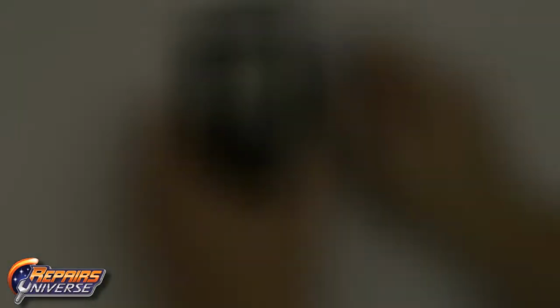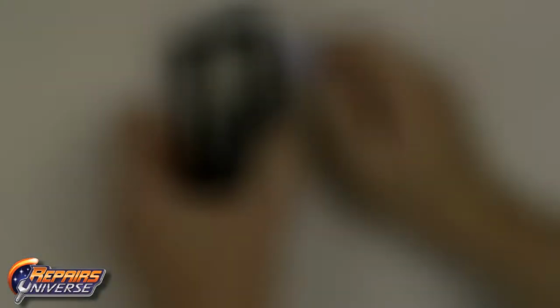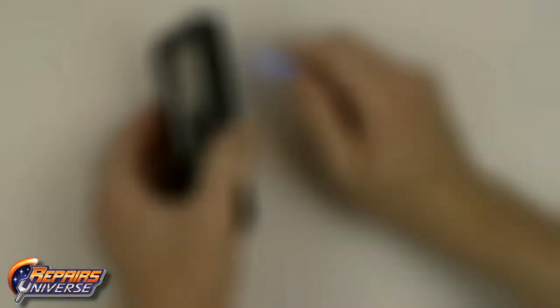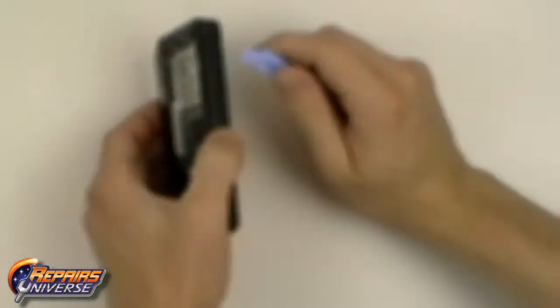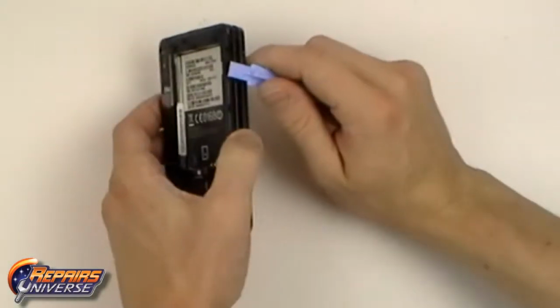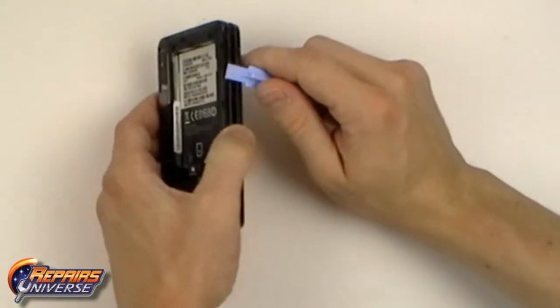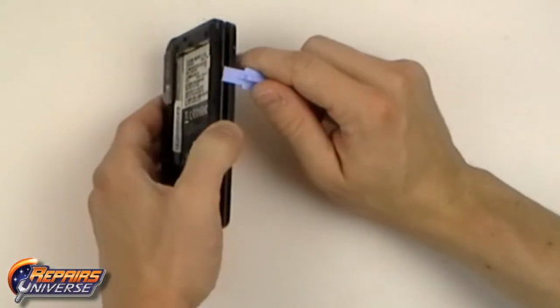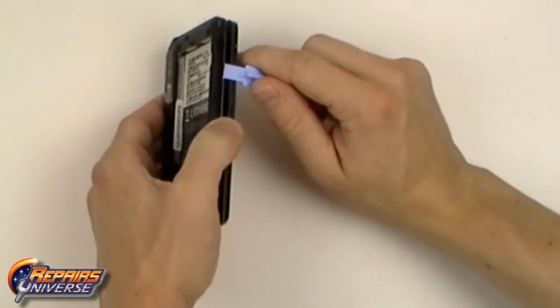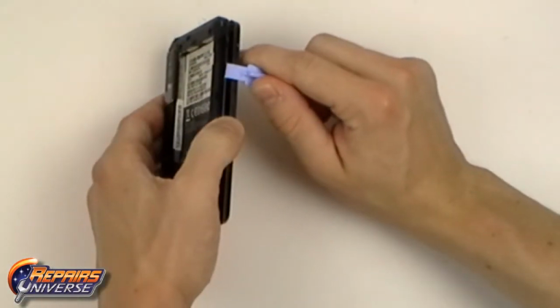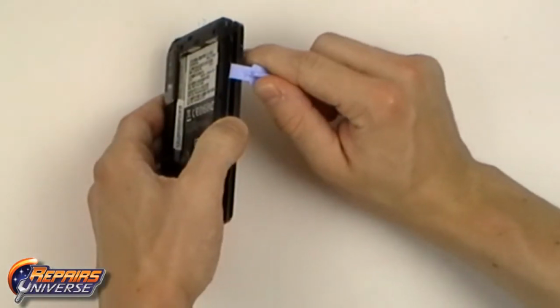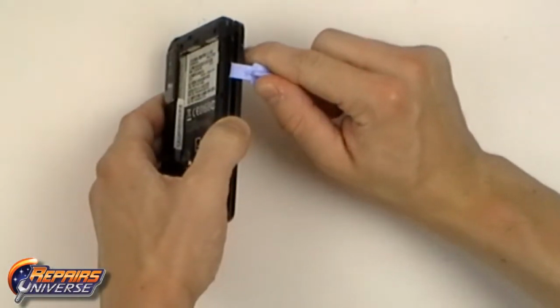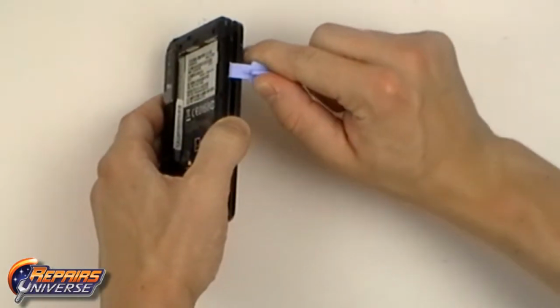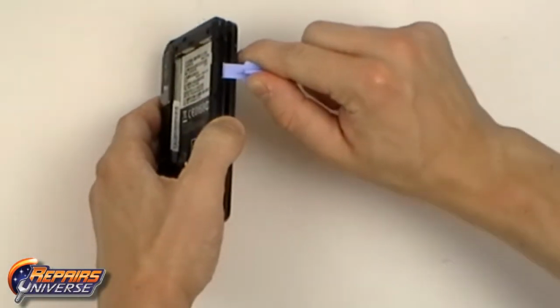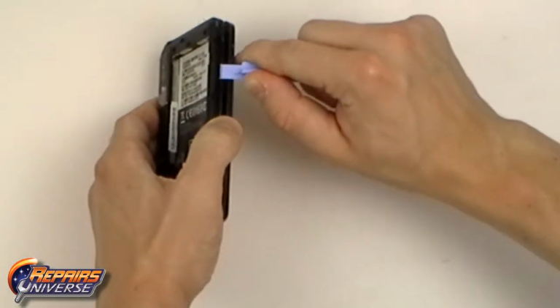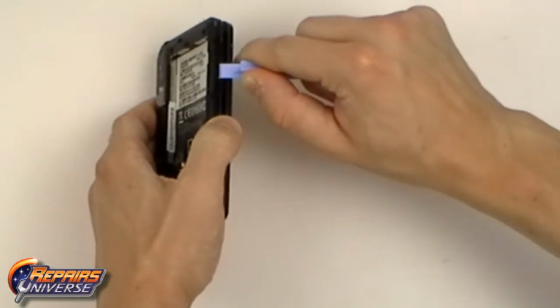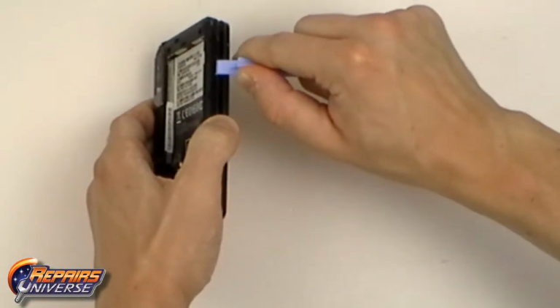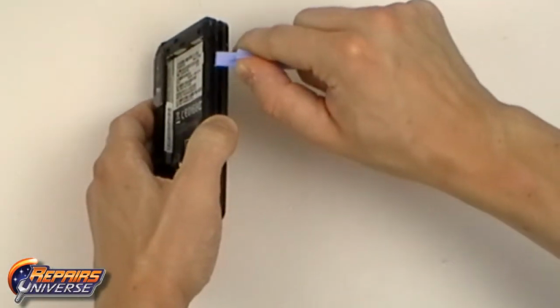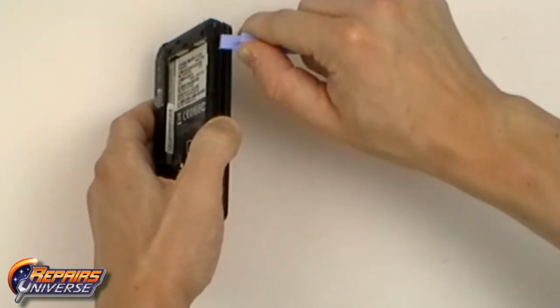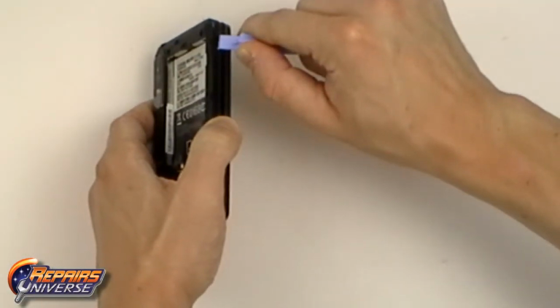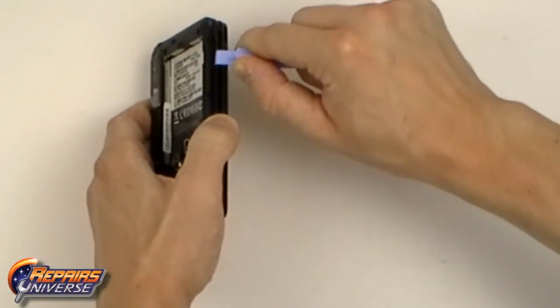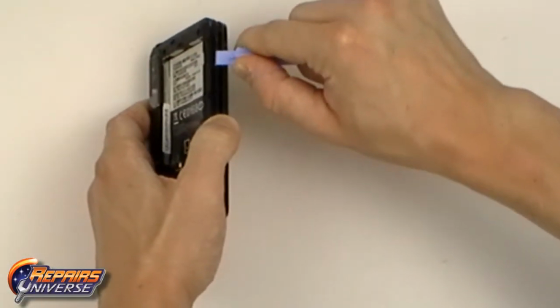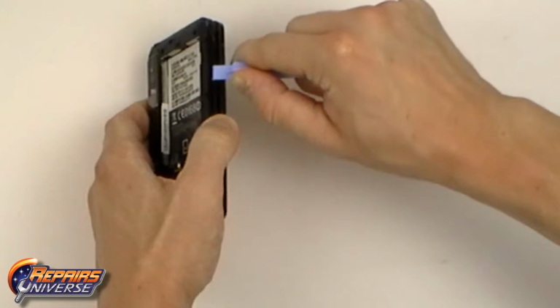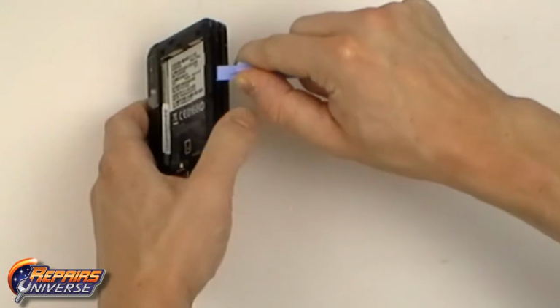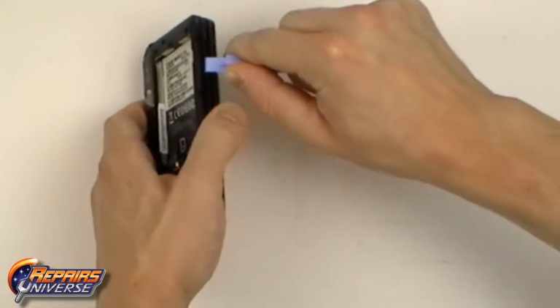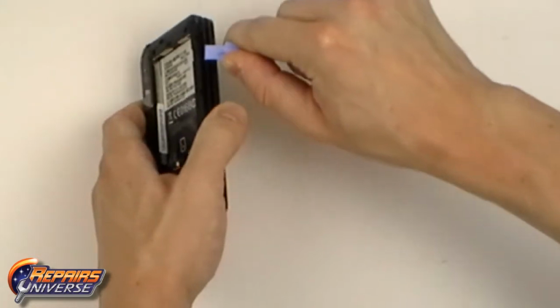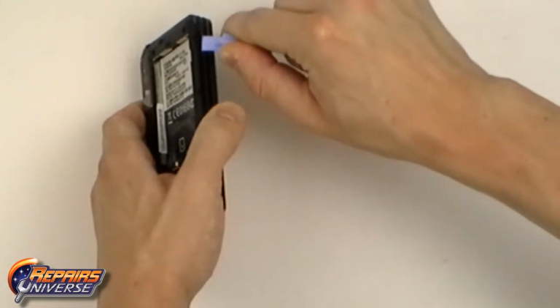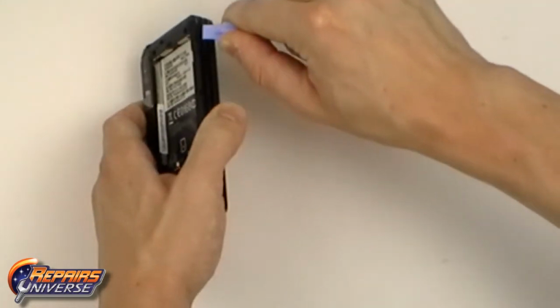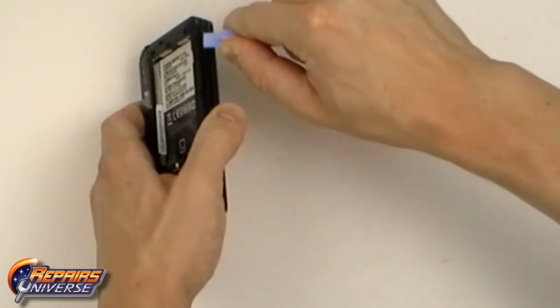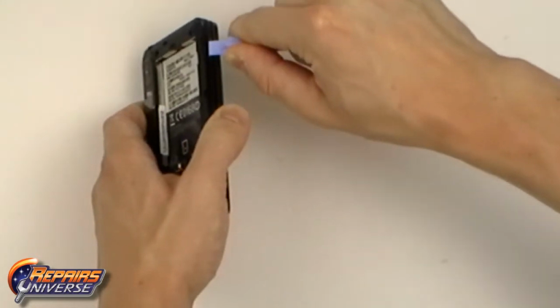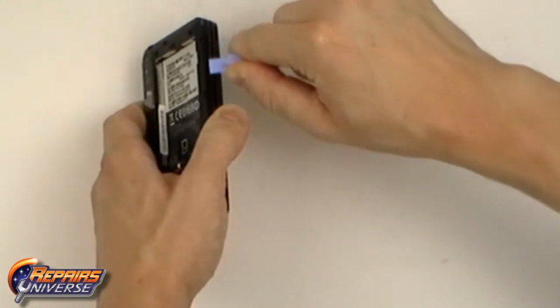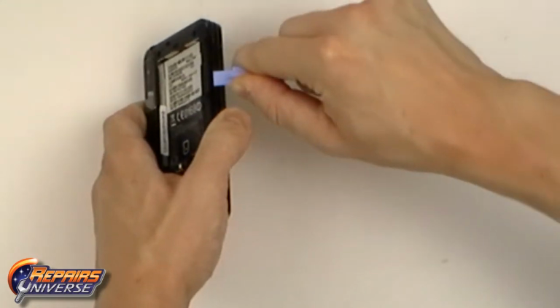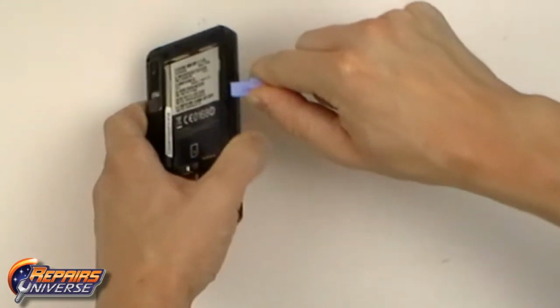When the screw is released, we can use the safe open pry tool to begin lifting the clips holding the back housing in place.